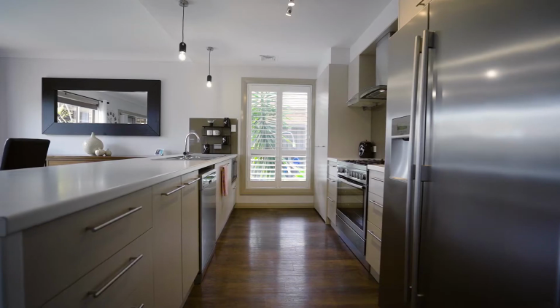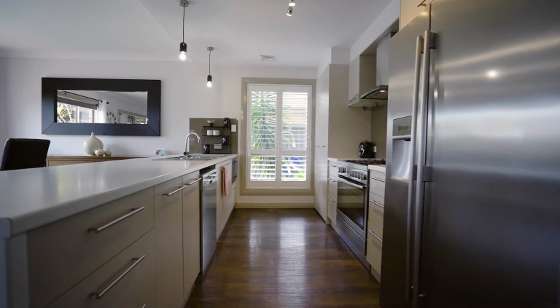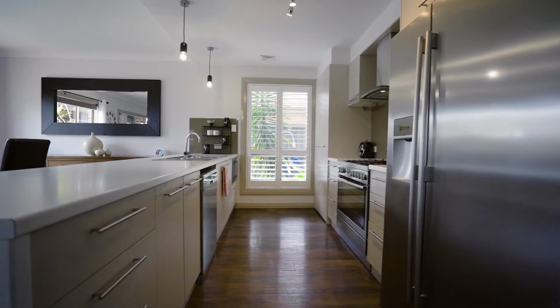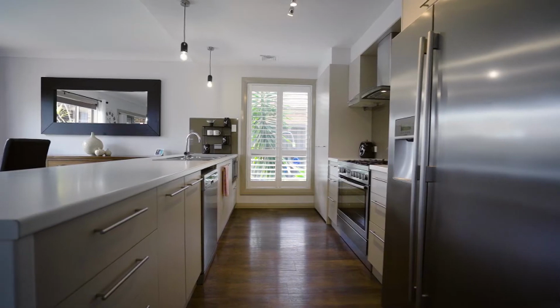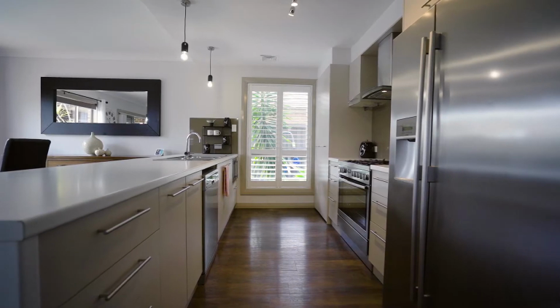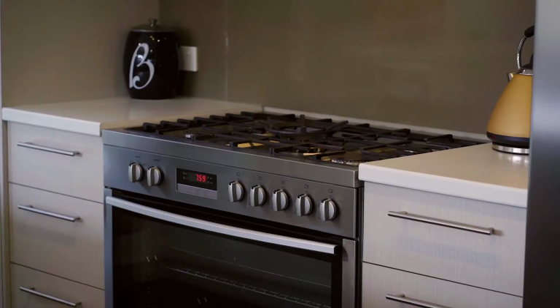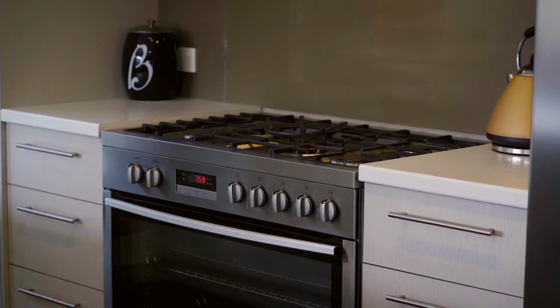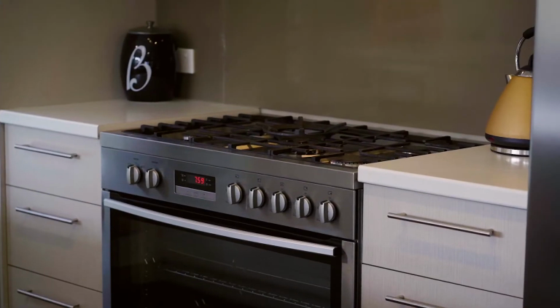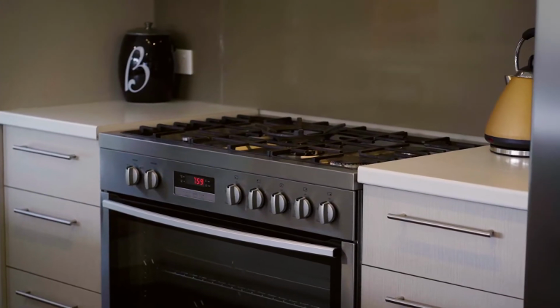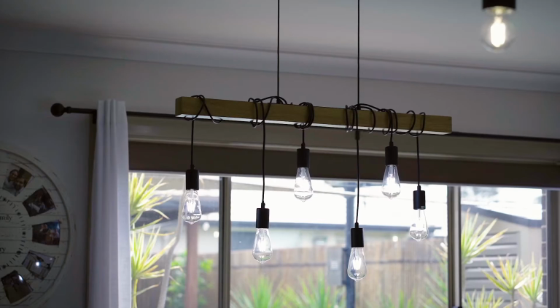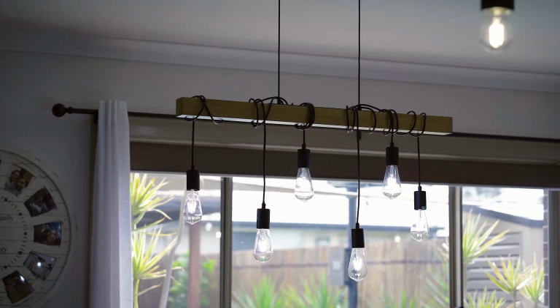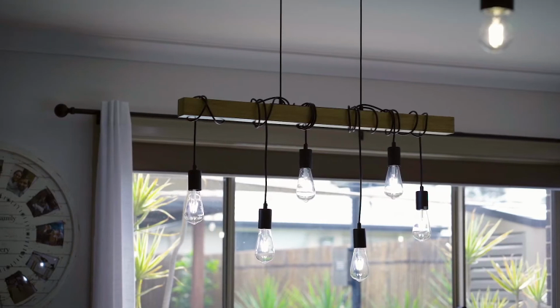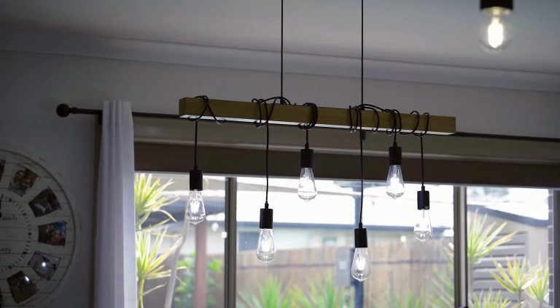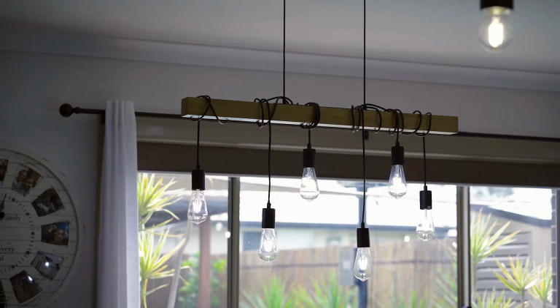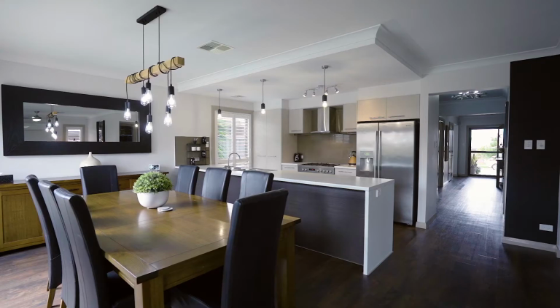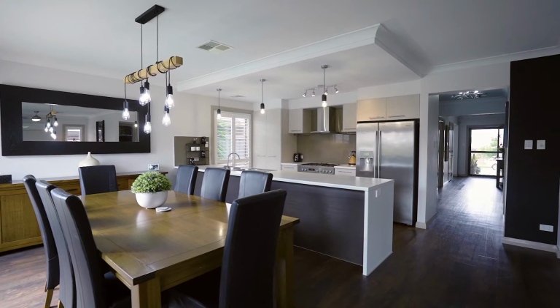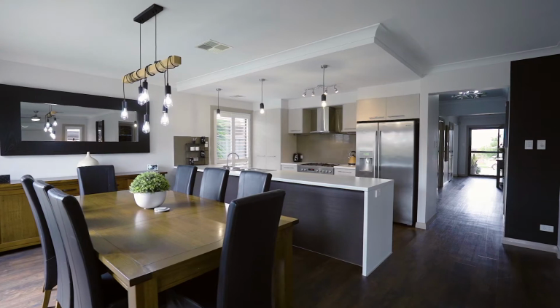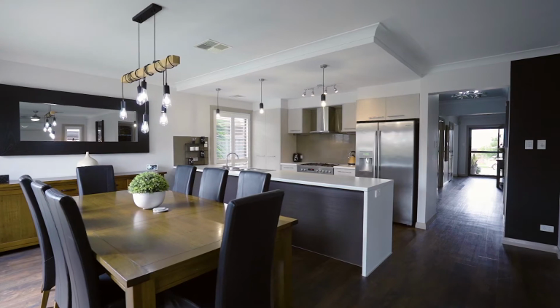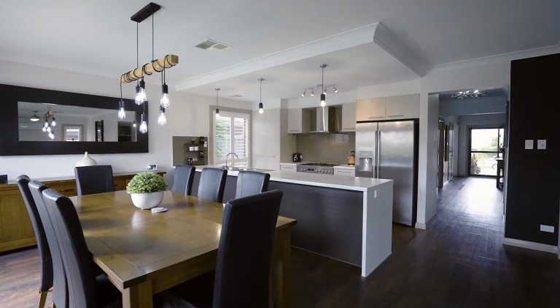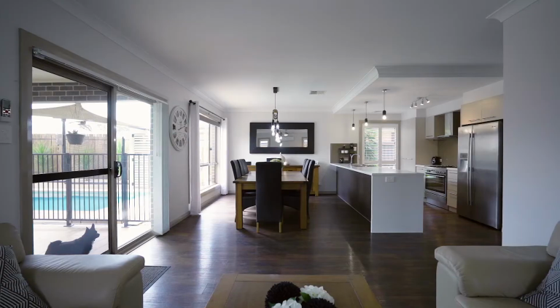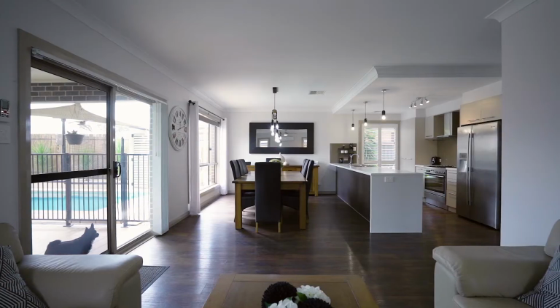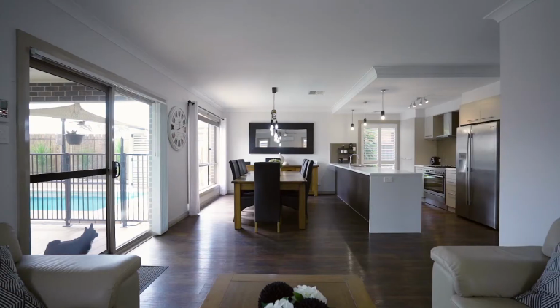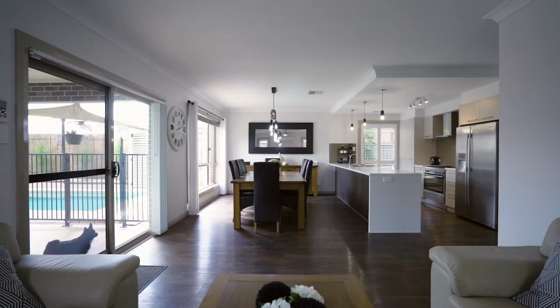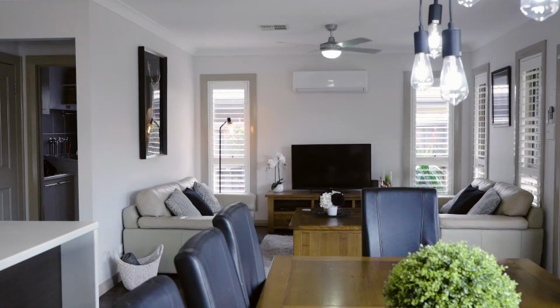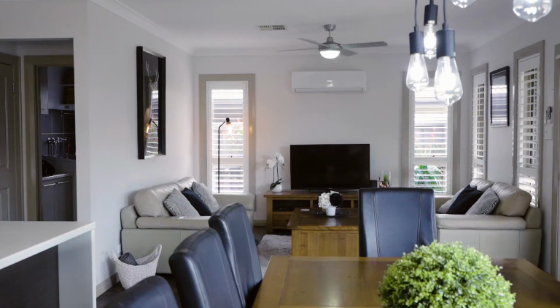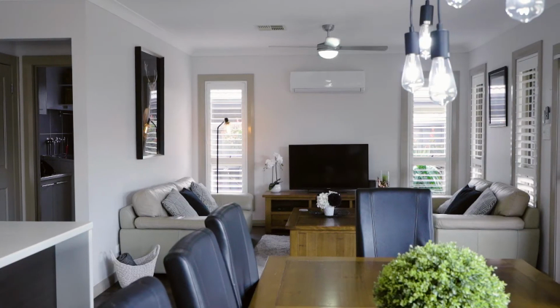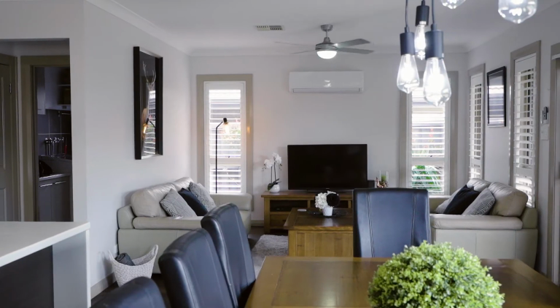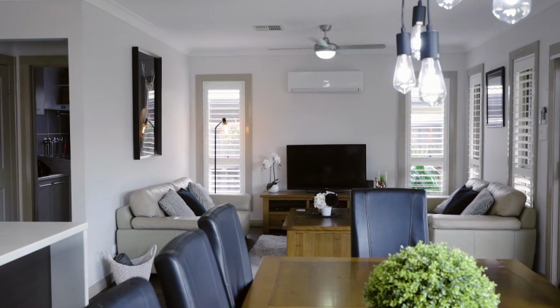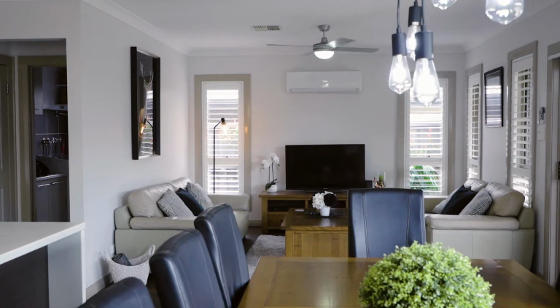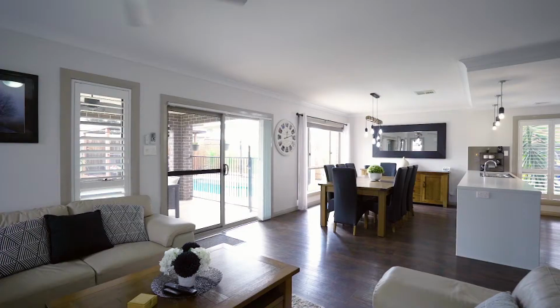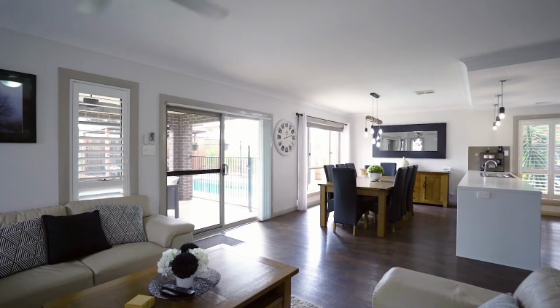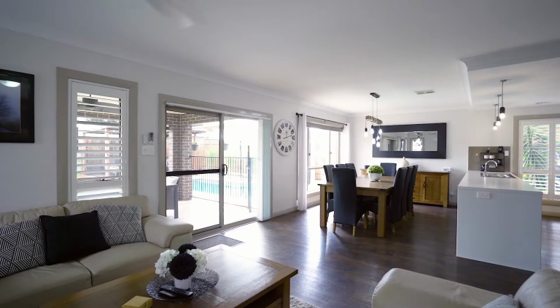The kitchen connects to a dining room with feature lighting and another family living room that opens to the outdoor pergola.